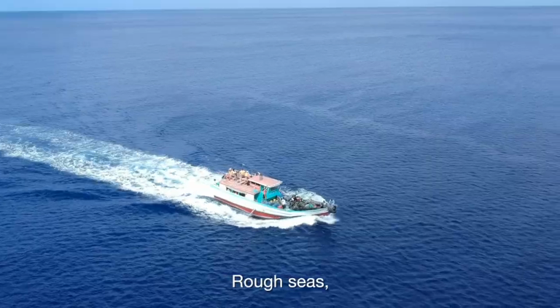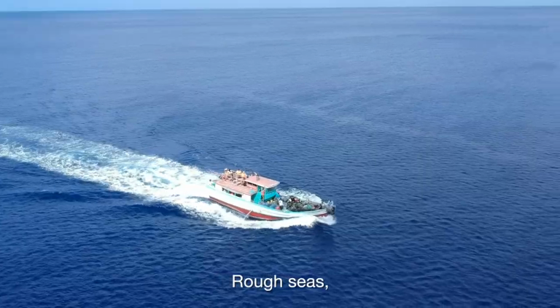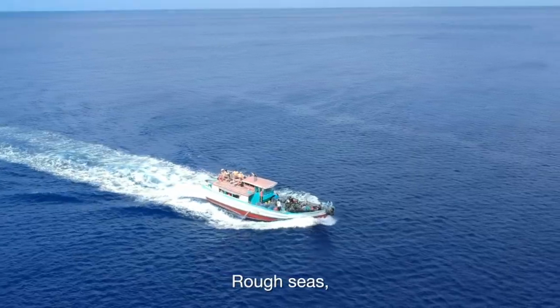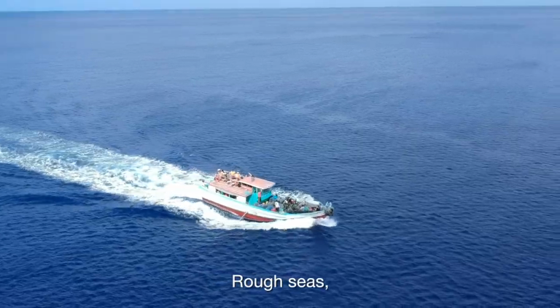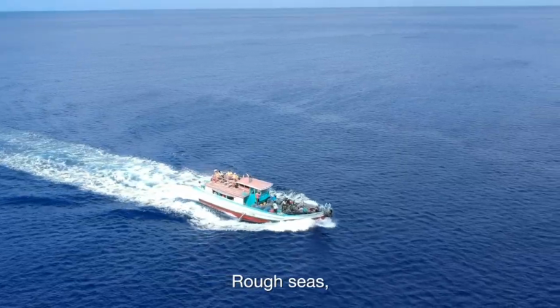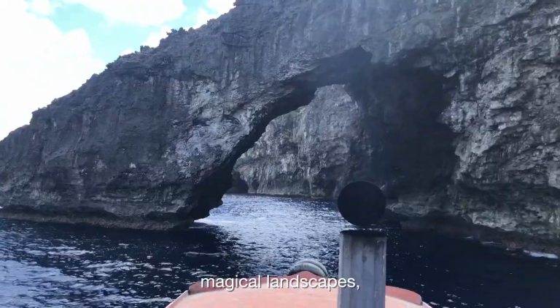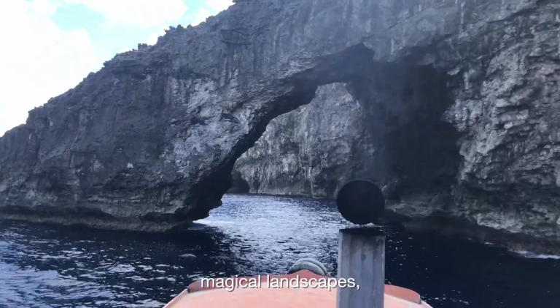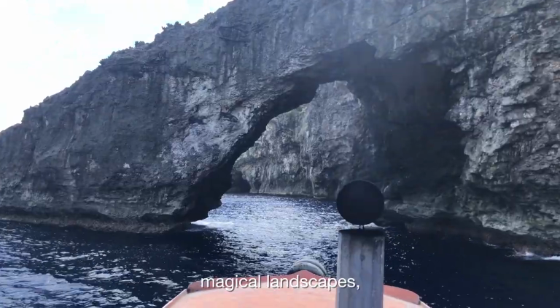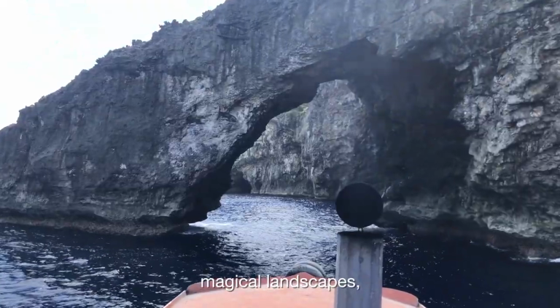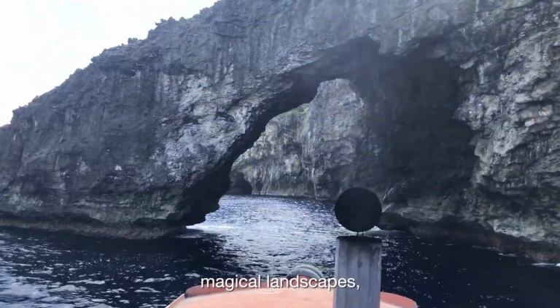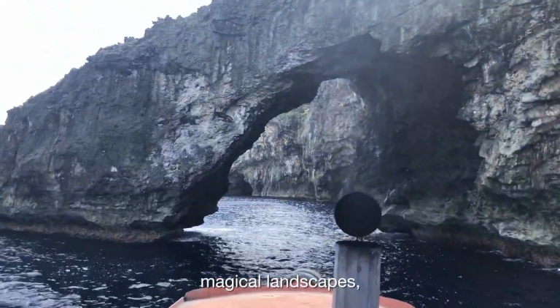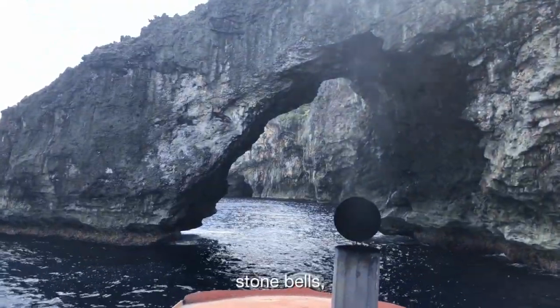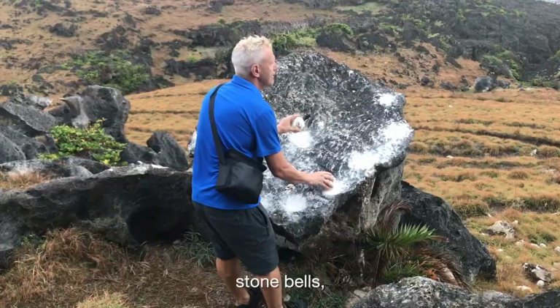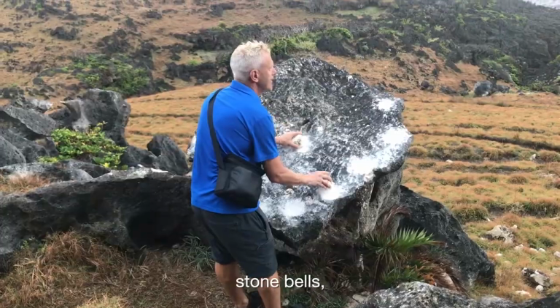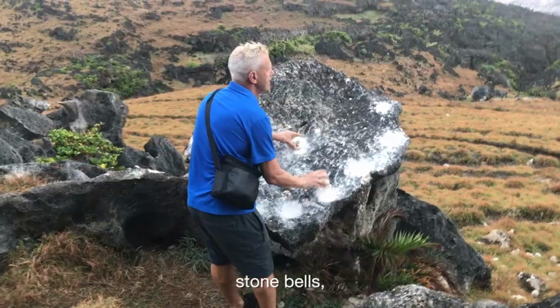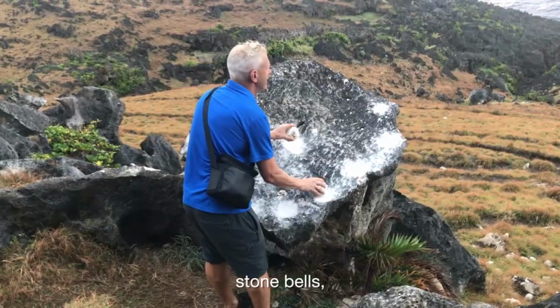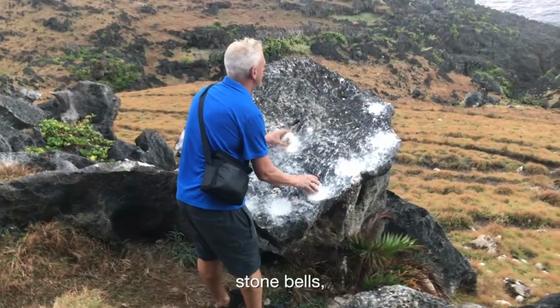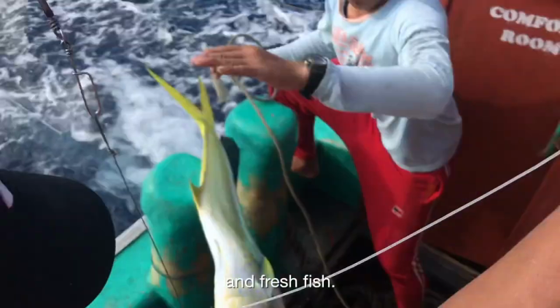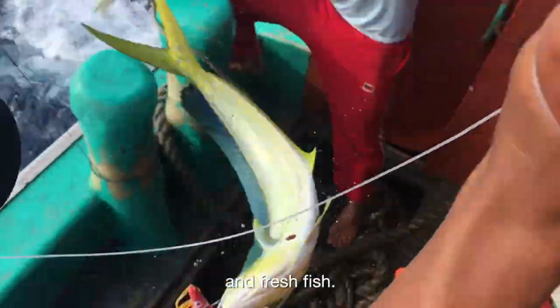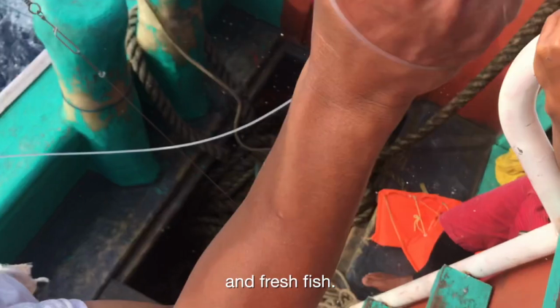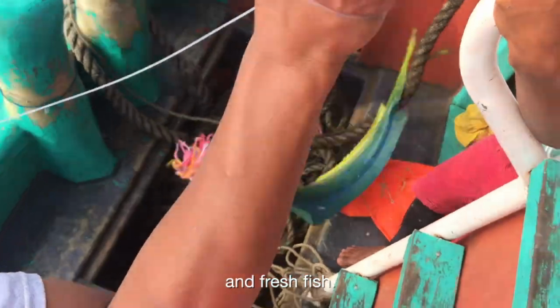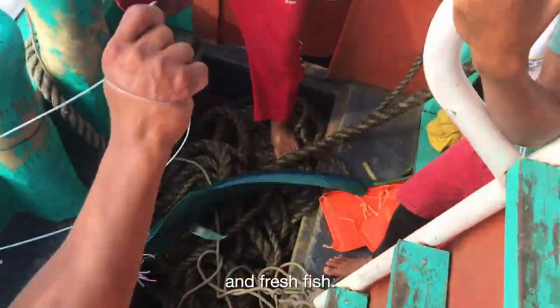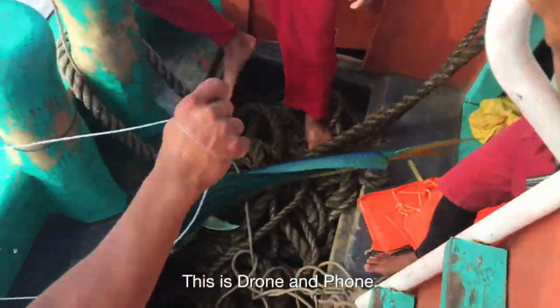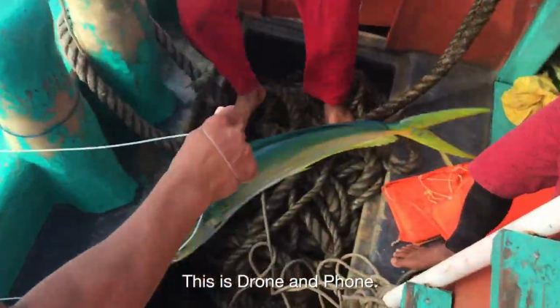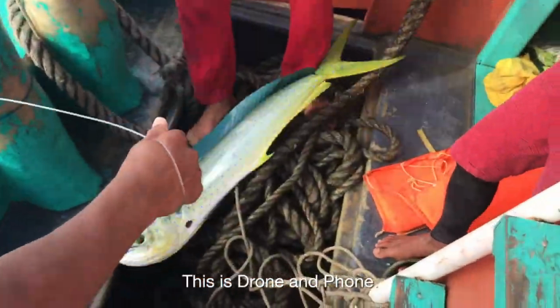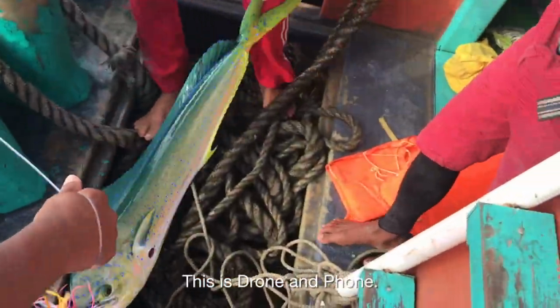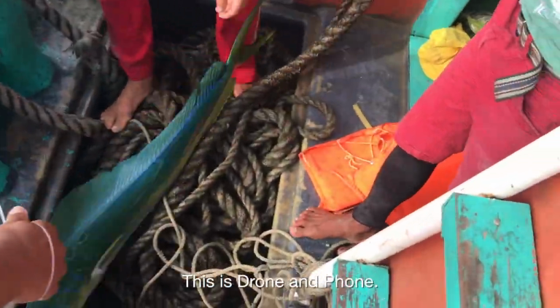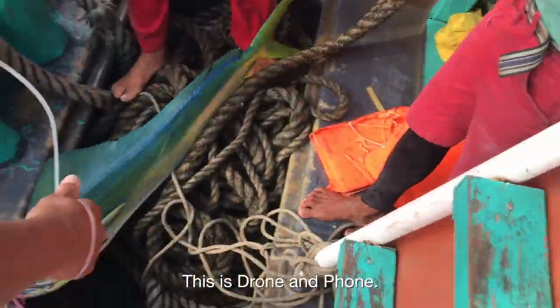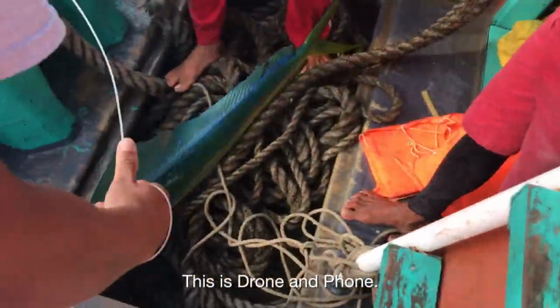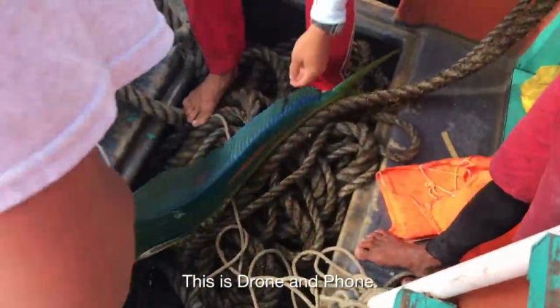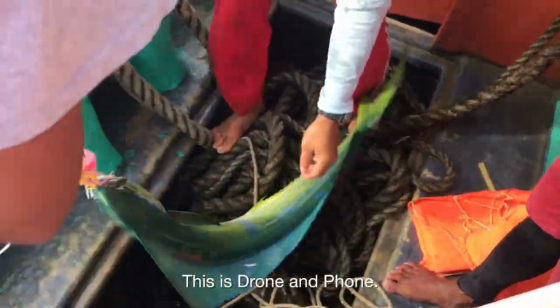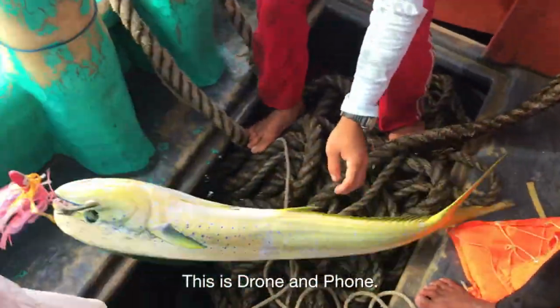Rough seas, magical landscapes, stone bells and fresh fish. This is Drone and Phone.